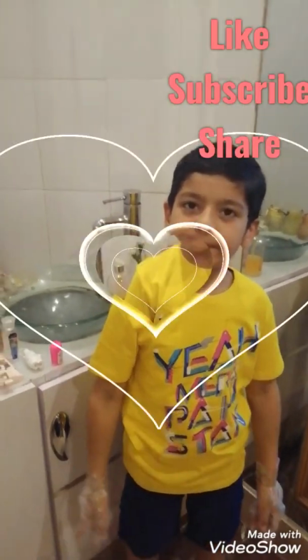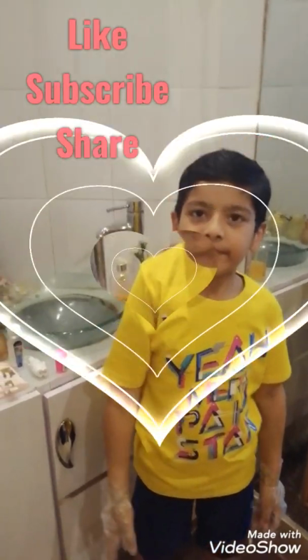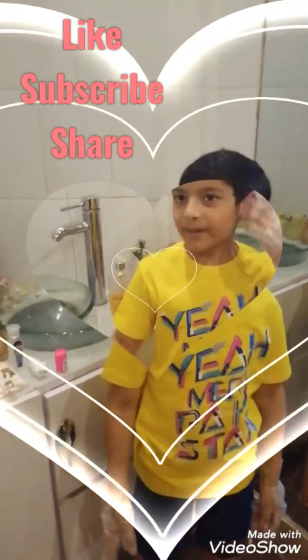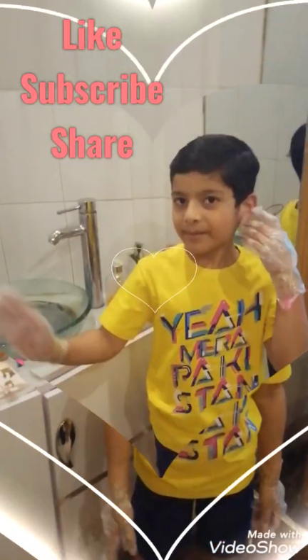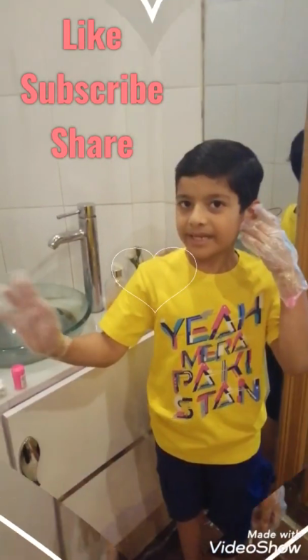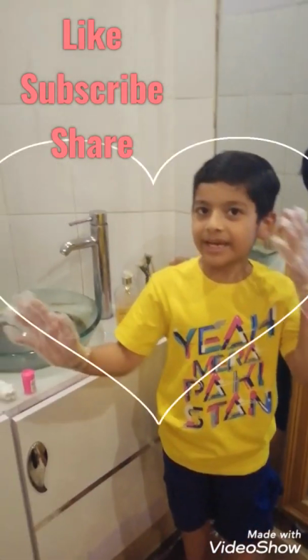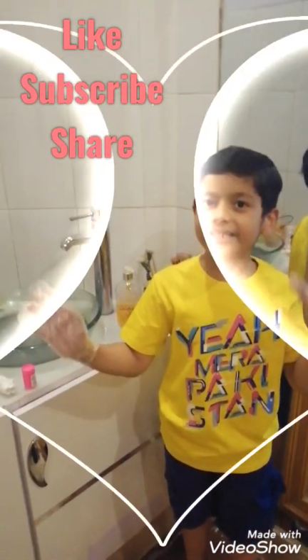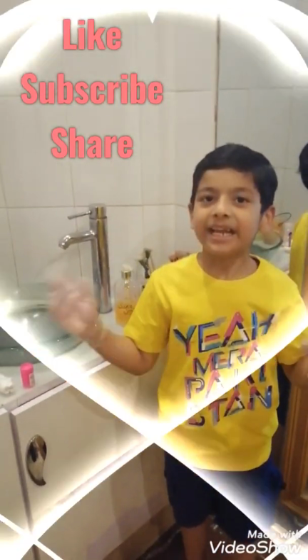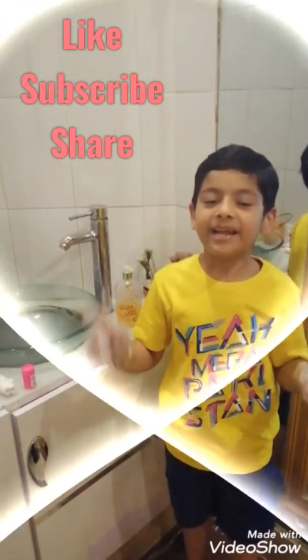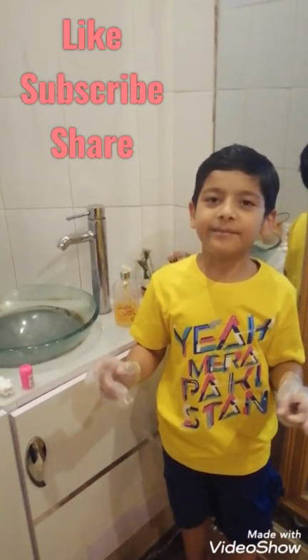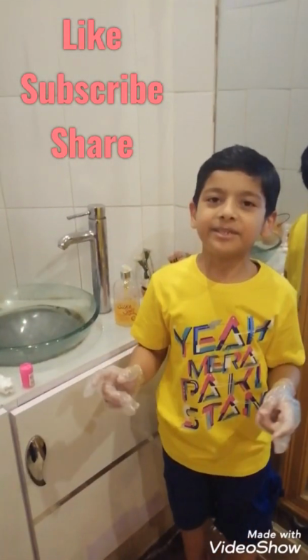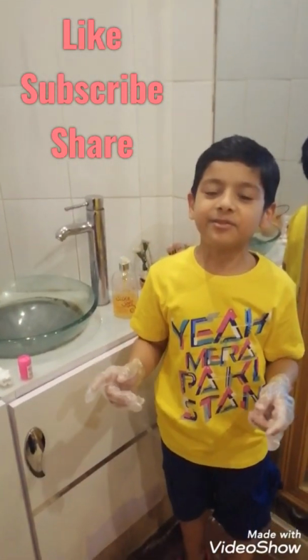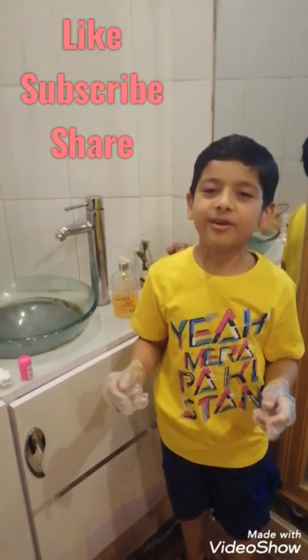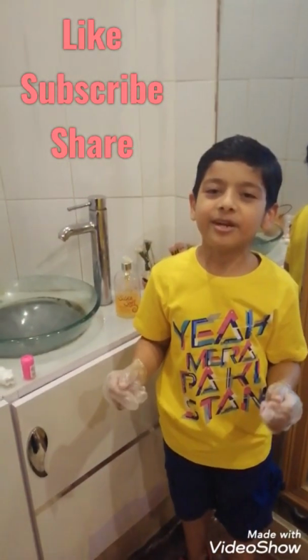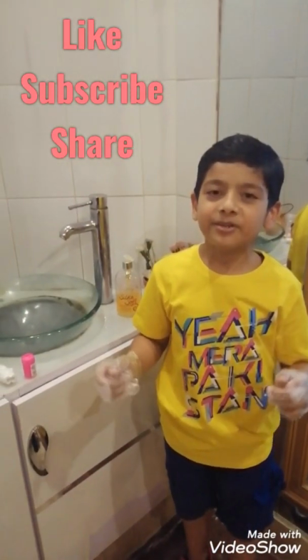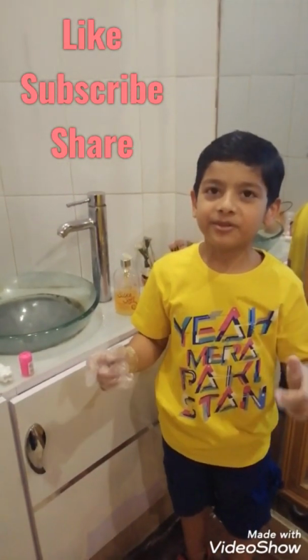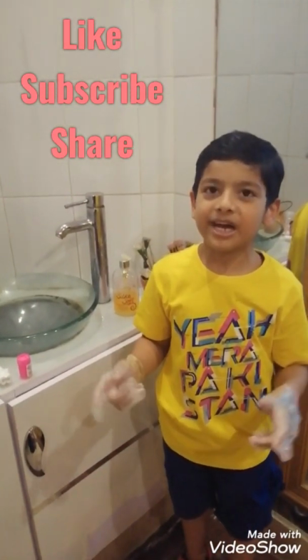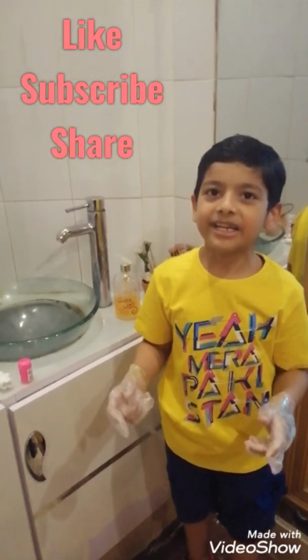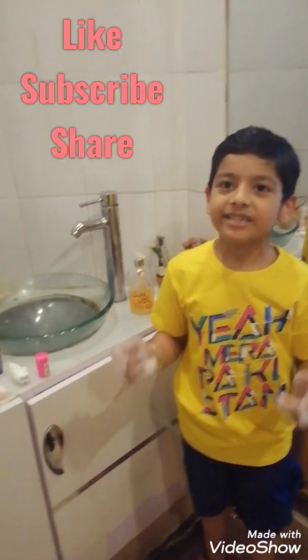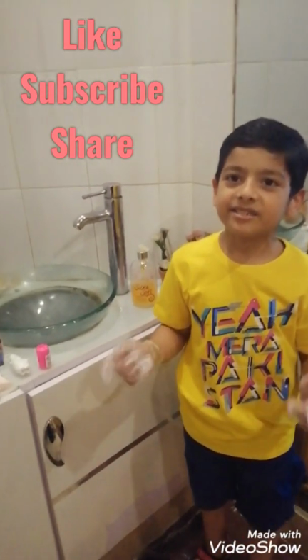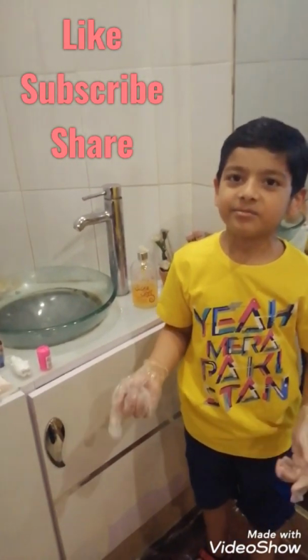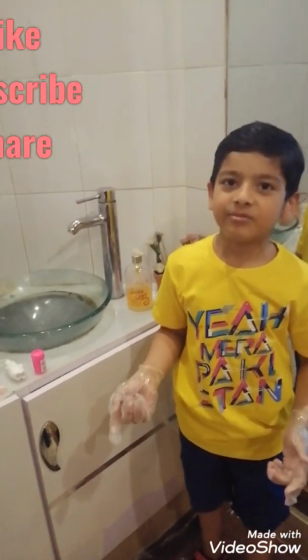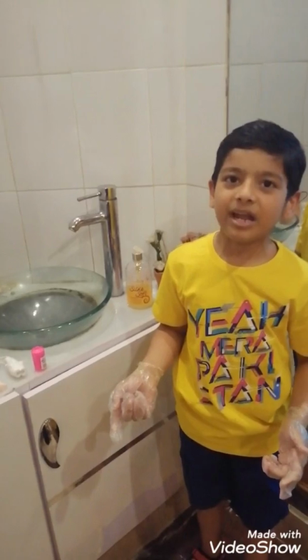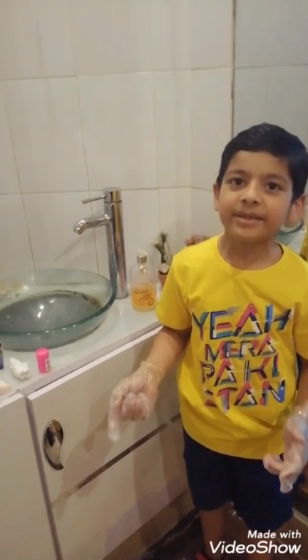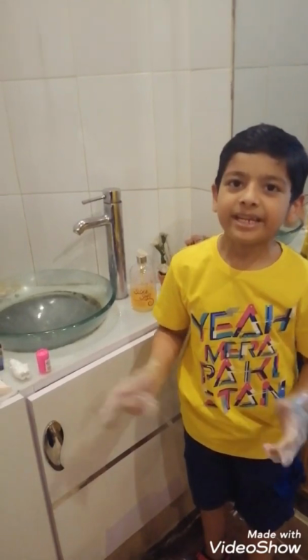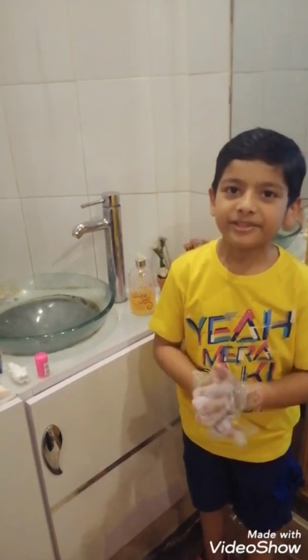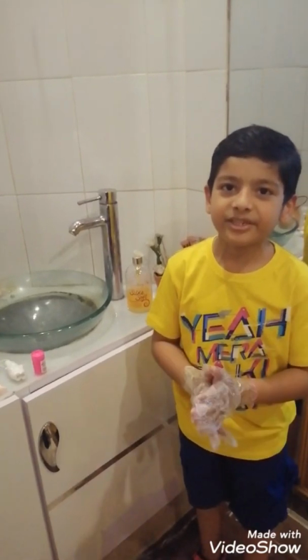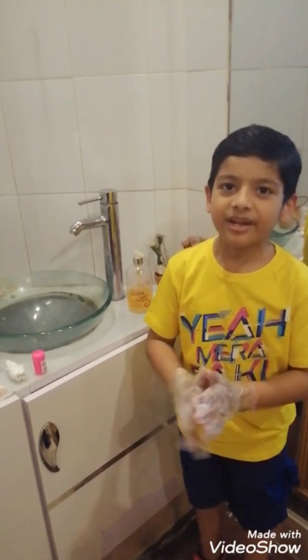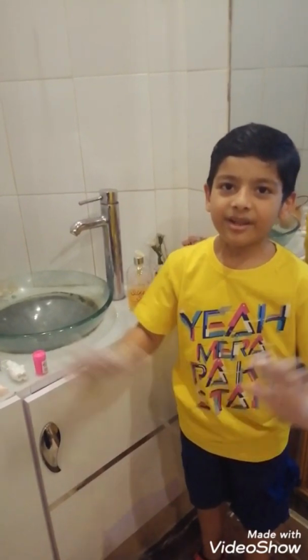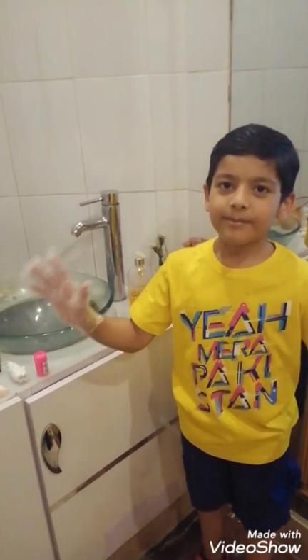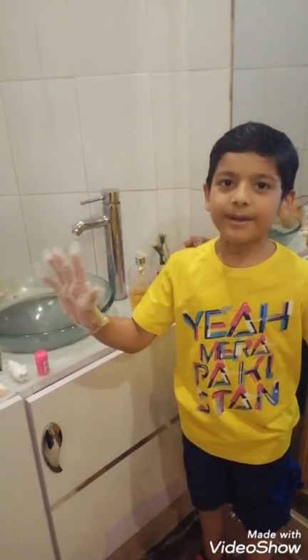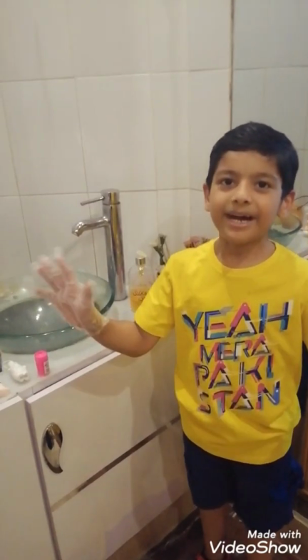Bye bye guys, and make sure to like, subscribe, and share. Bye!